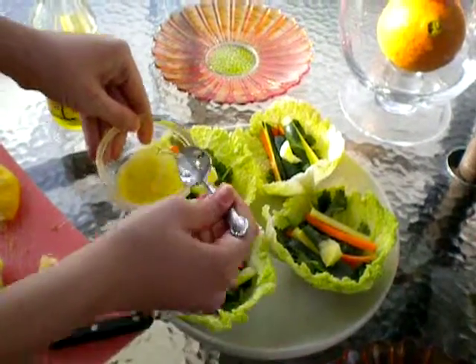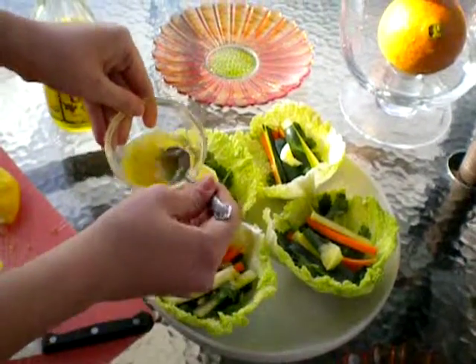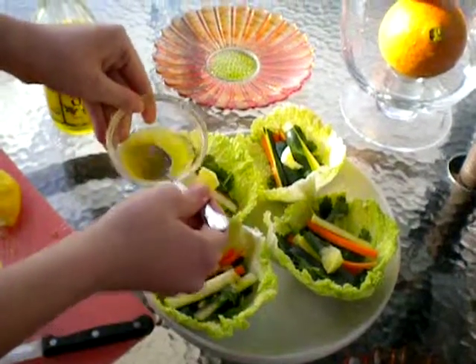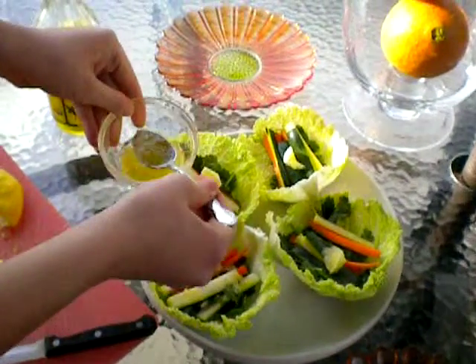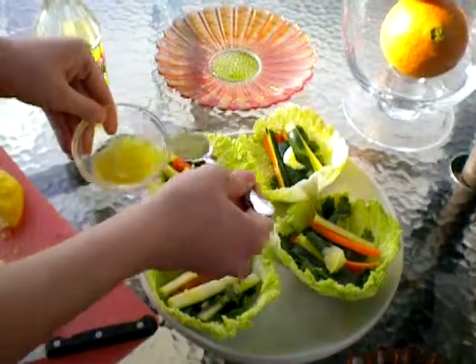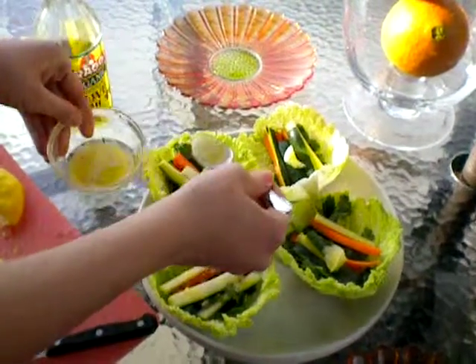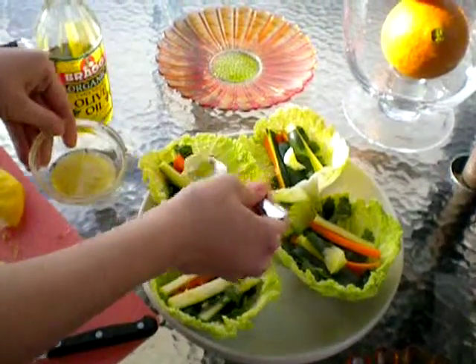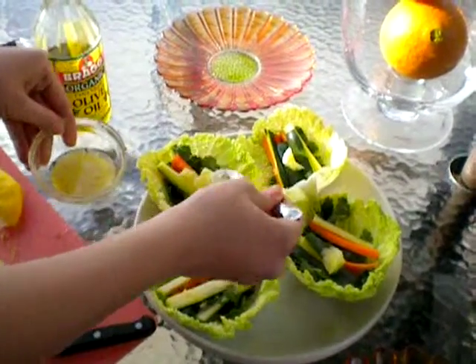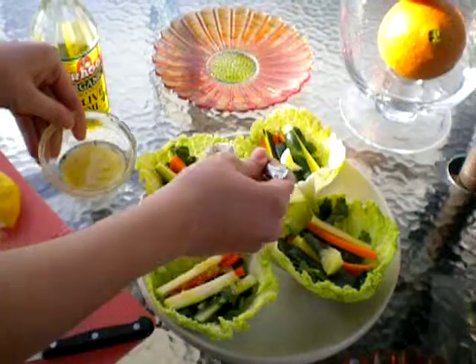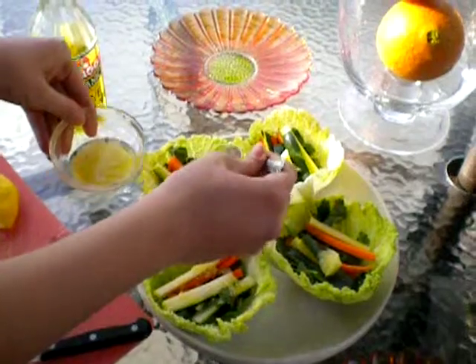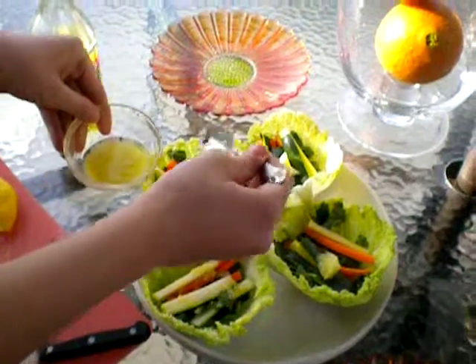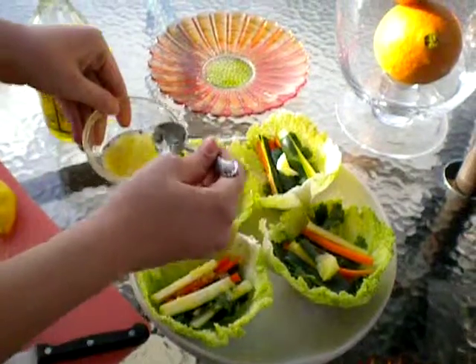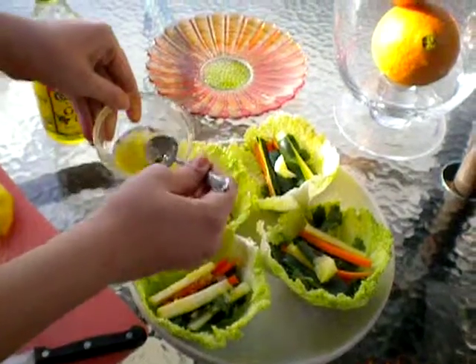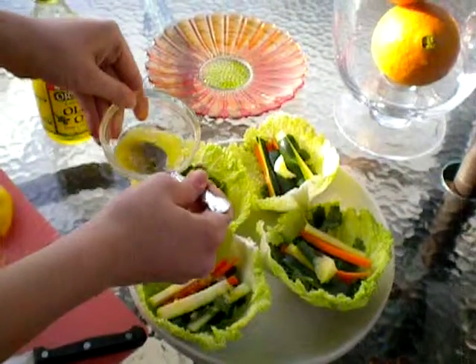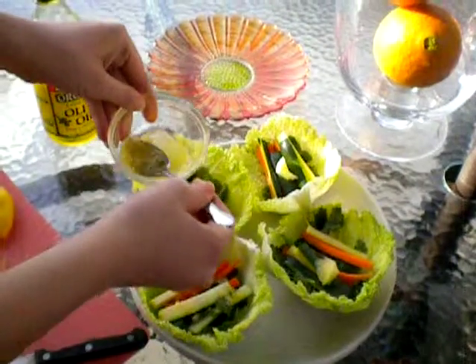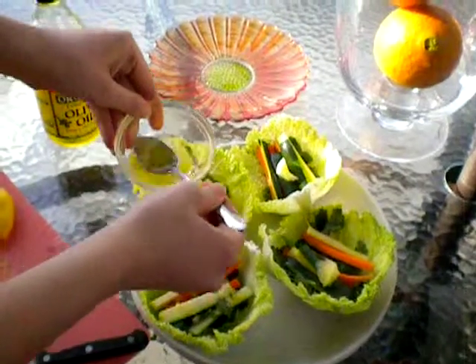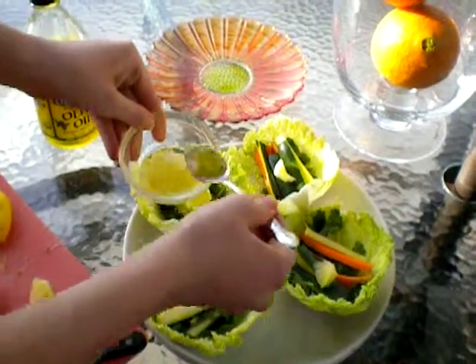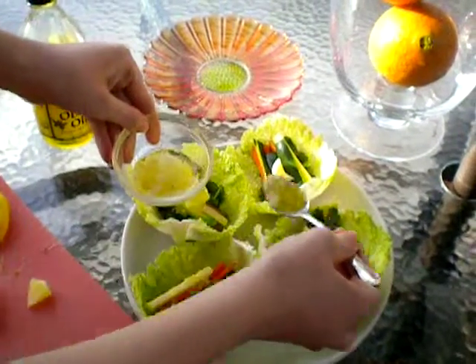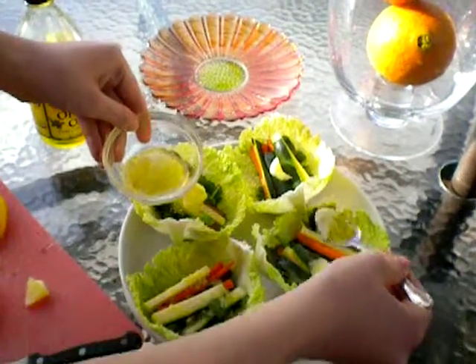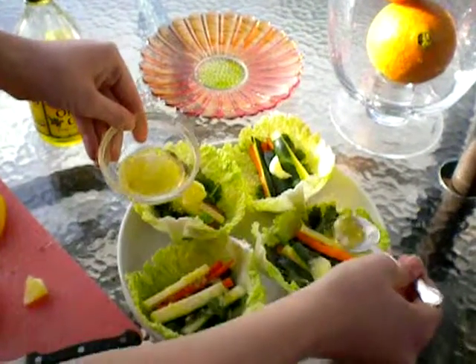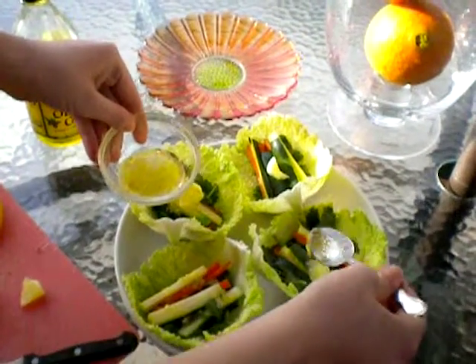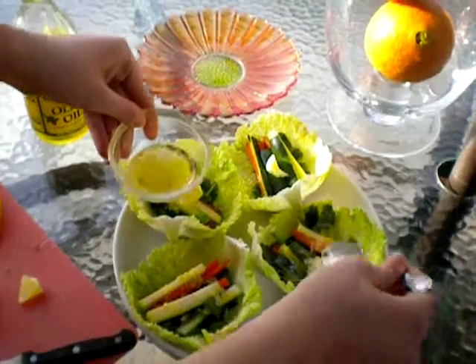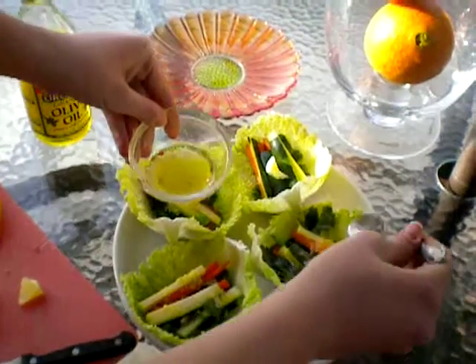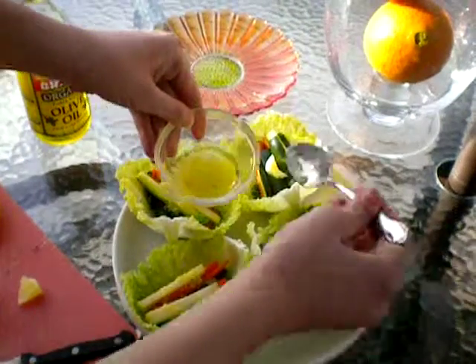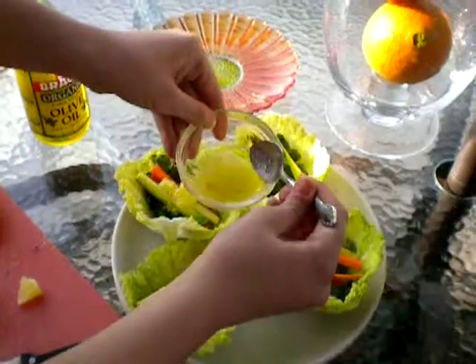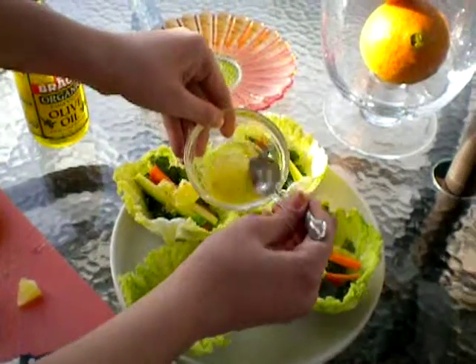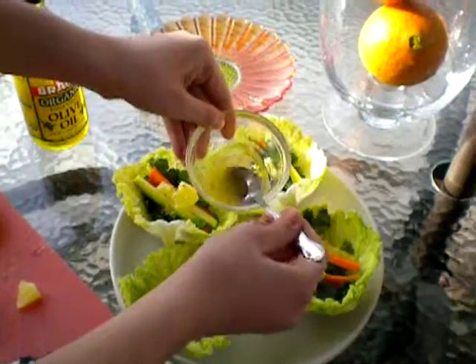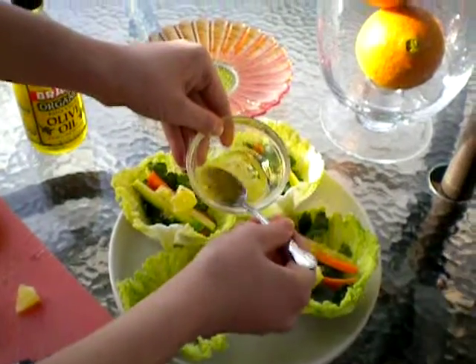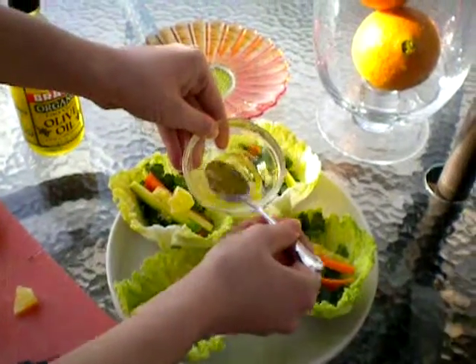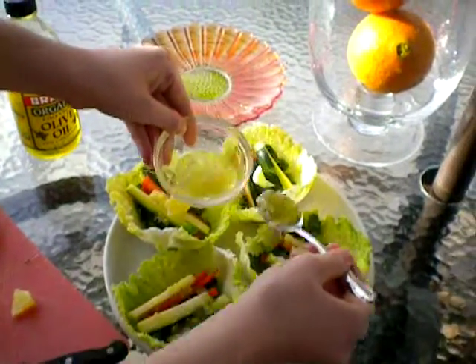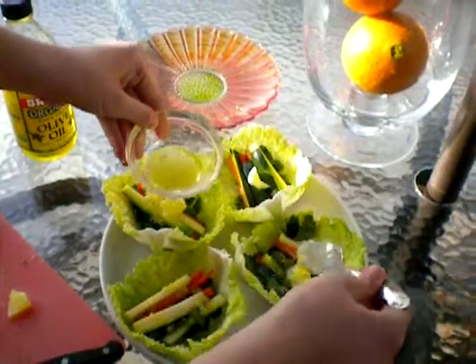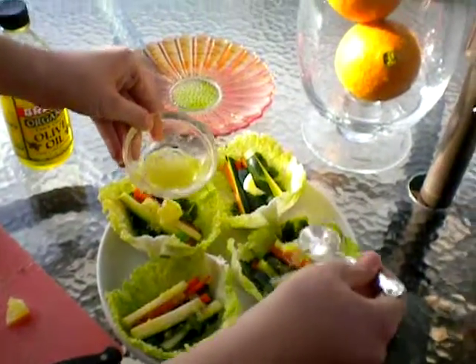And when you eat these, you just simply fold in the sides and it just becomes kind of like a little taco.